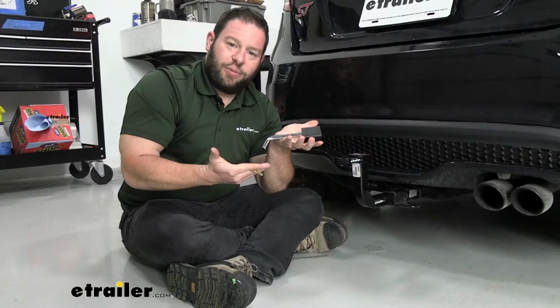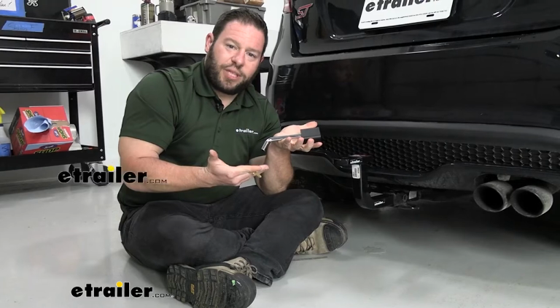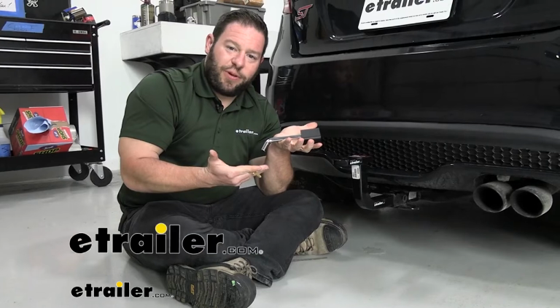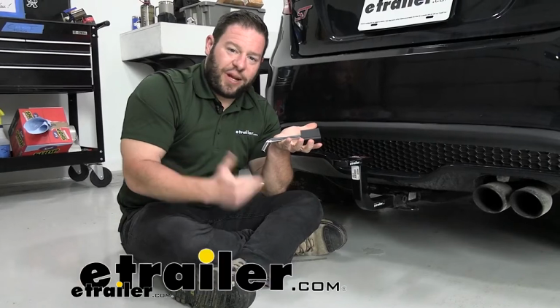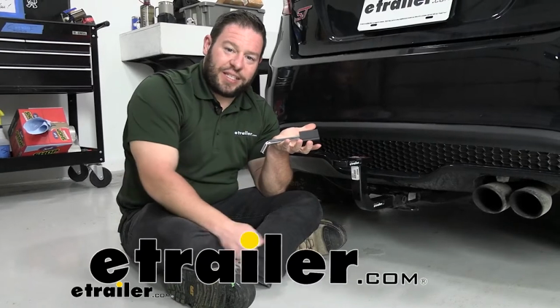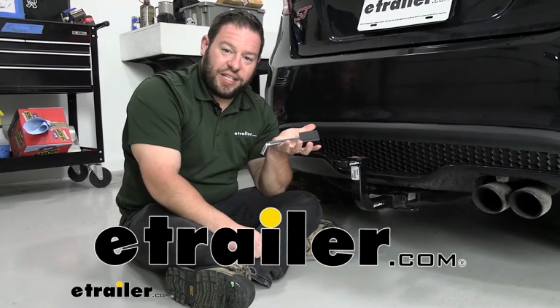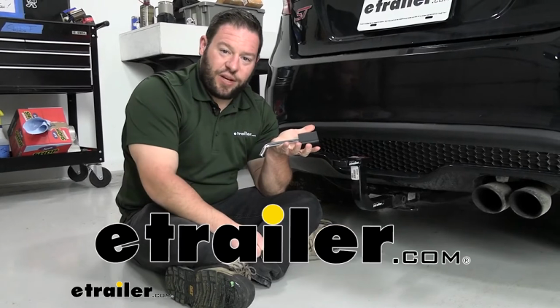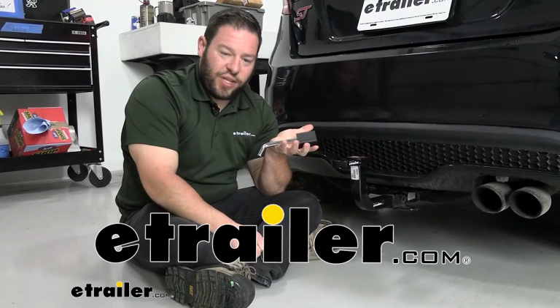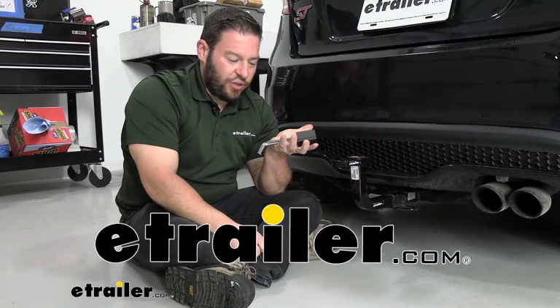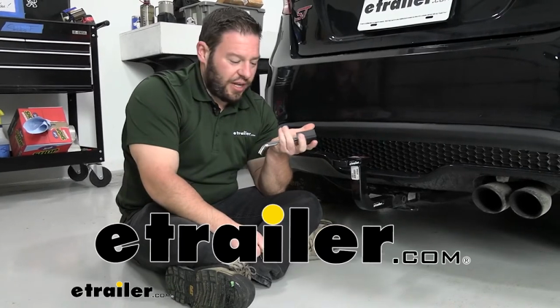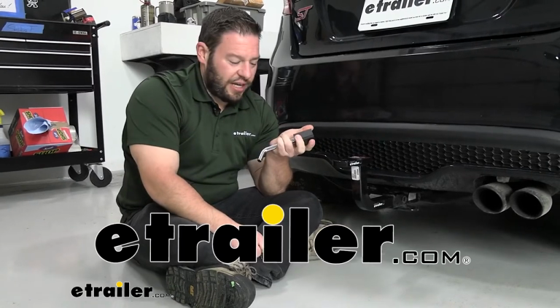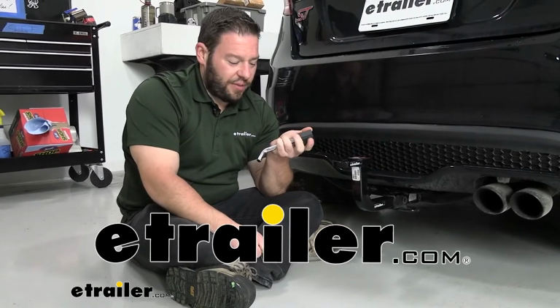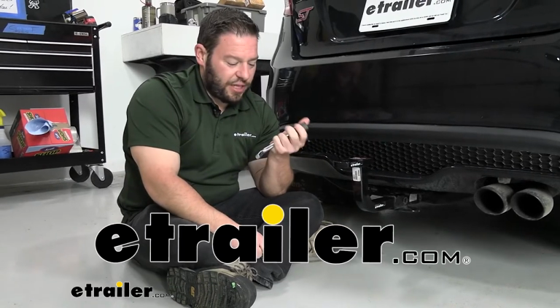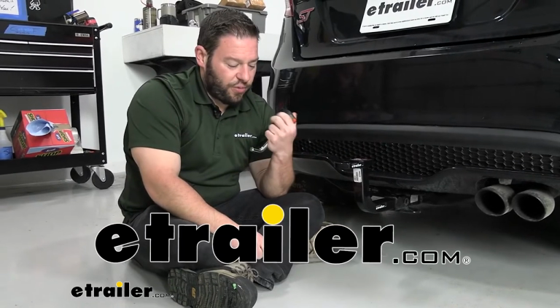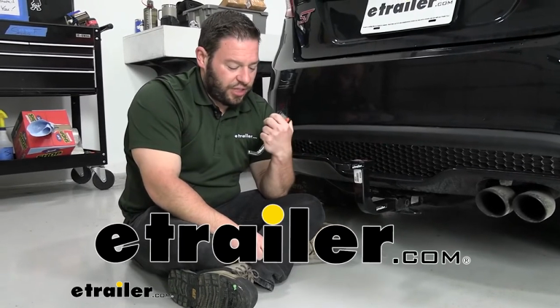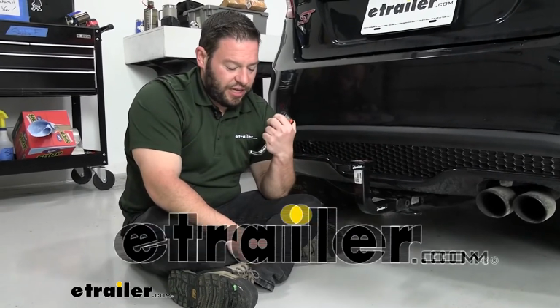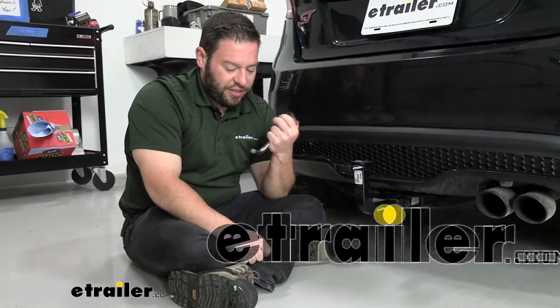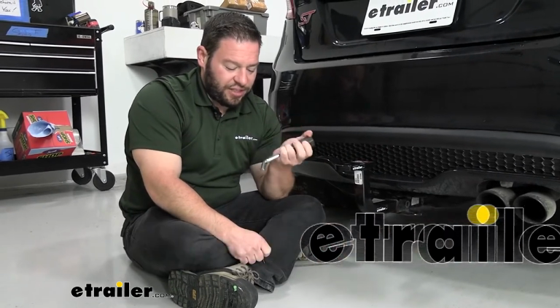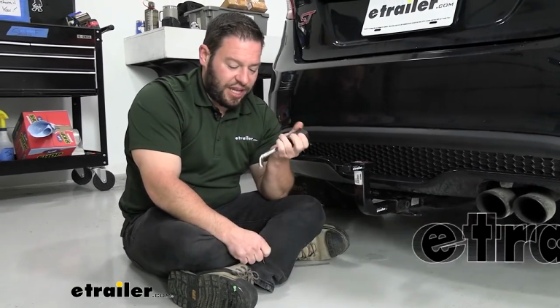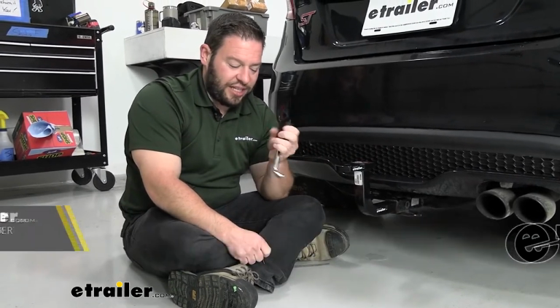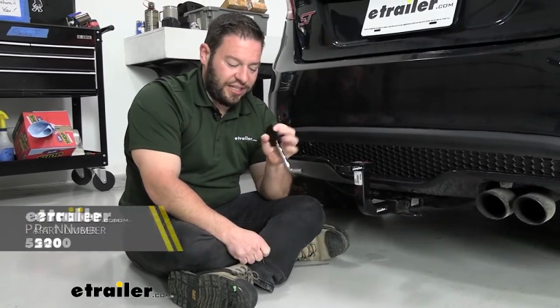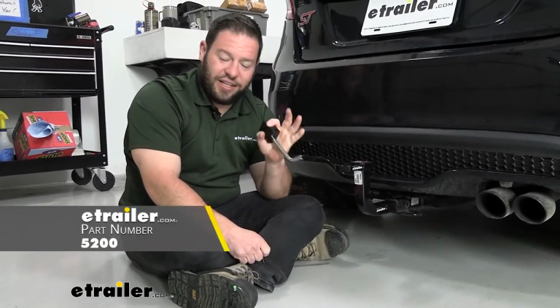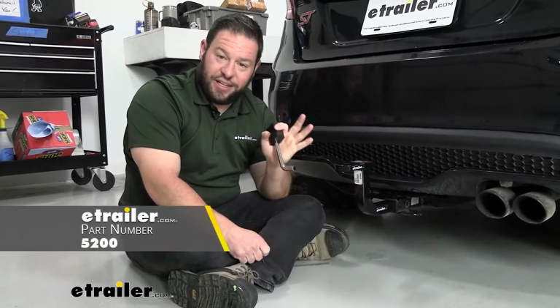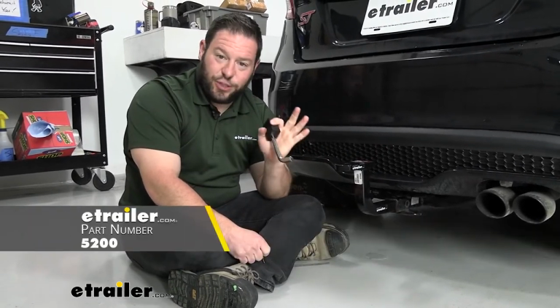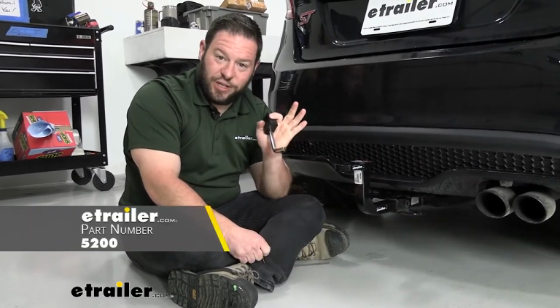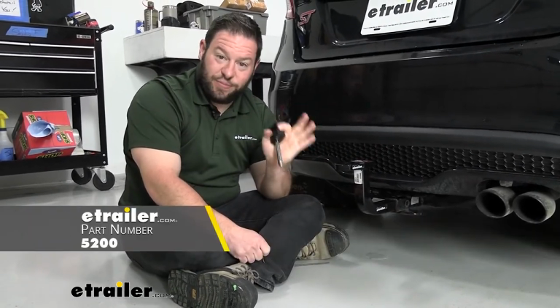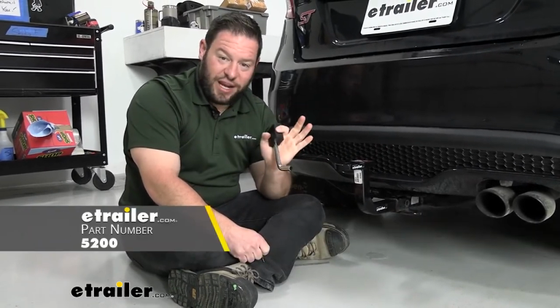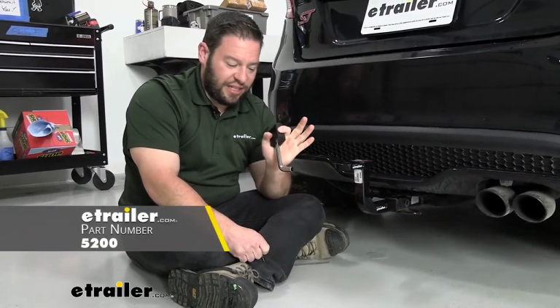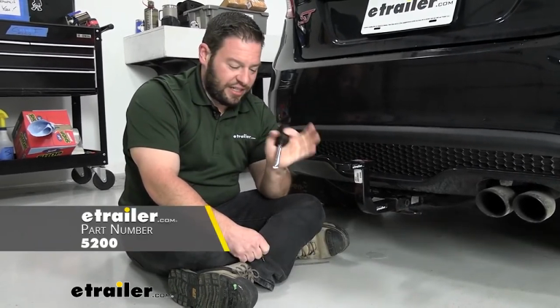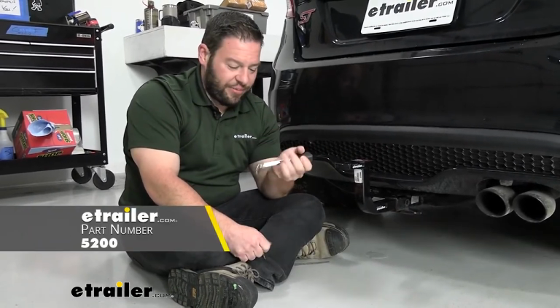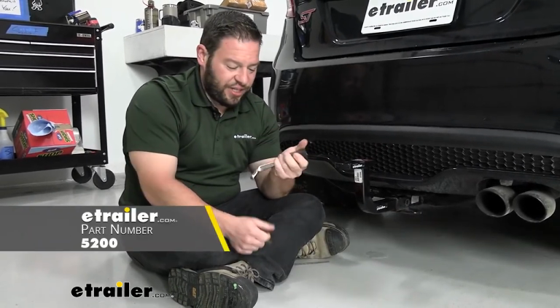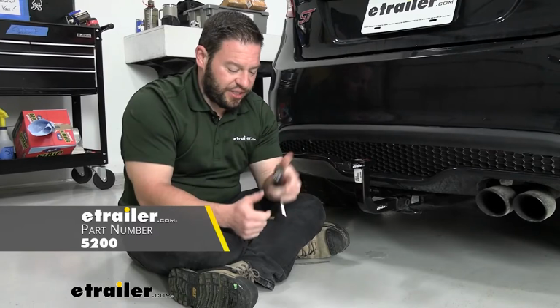What's up, everybody? It's AJ with eTrader.com. Today we're going to be checking out this locking hitch pin padlock combination.